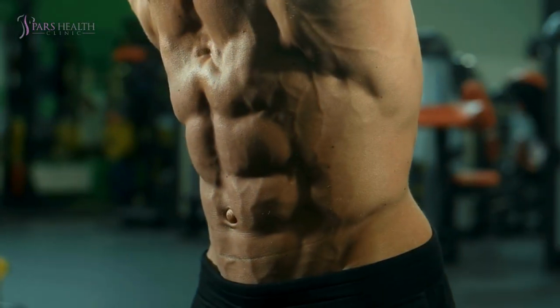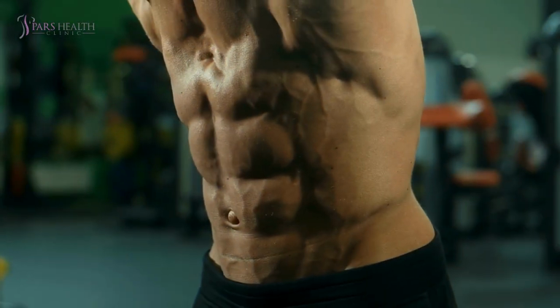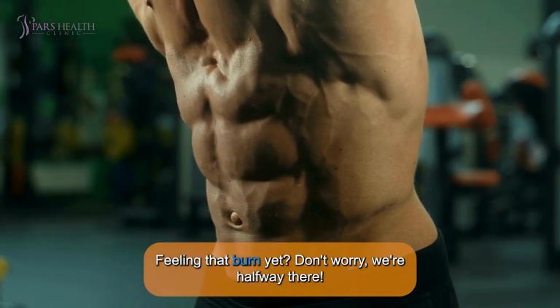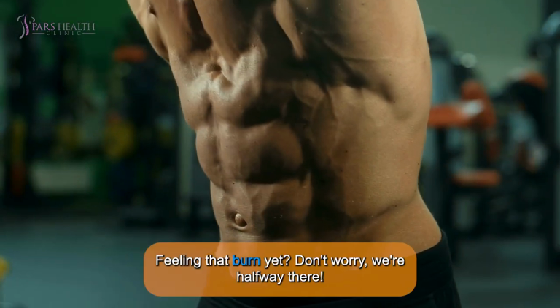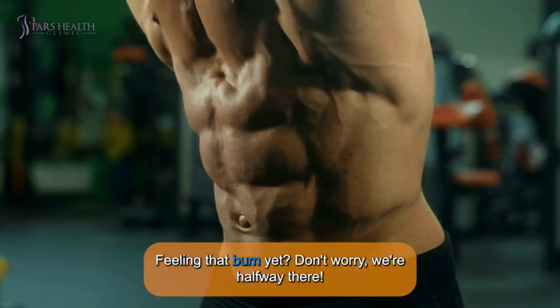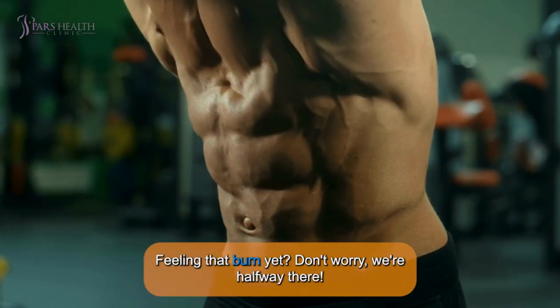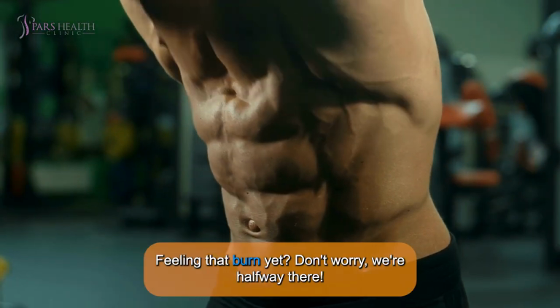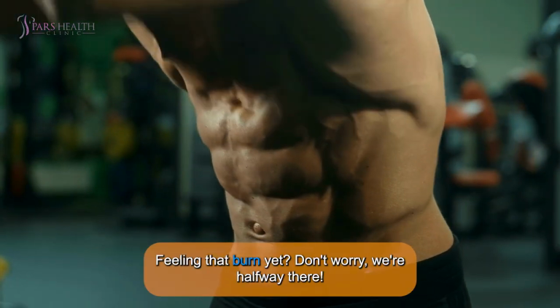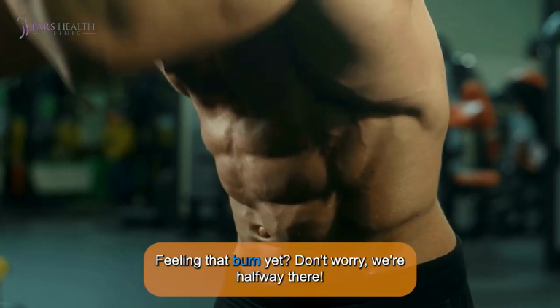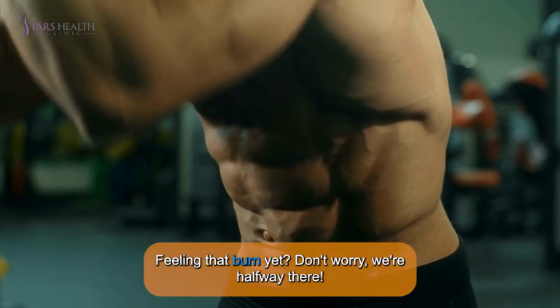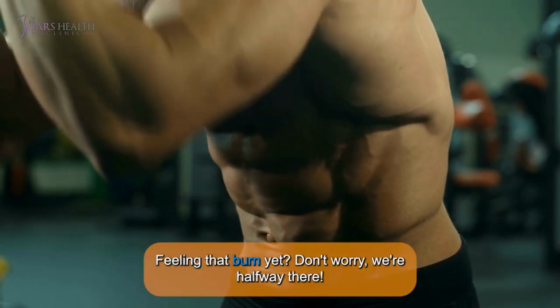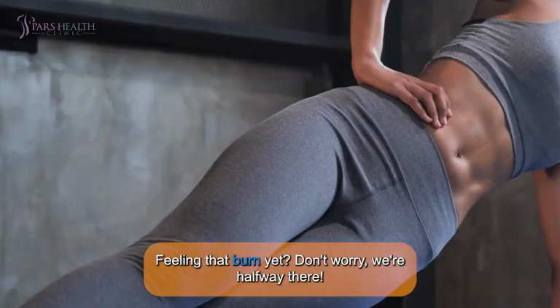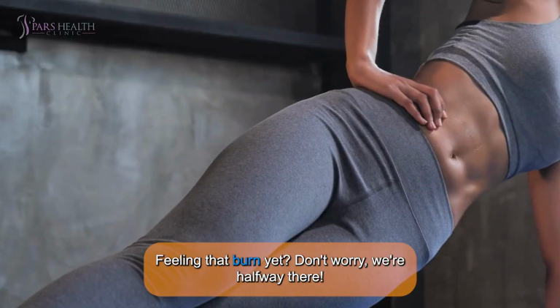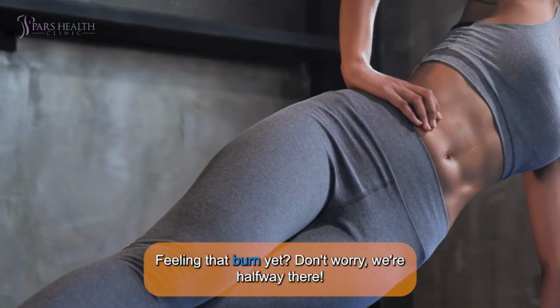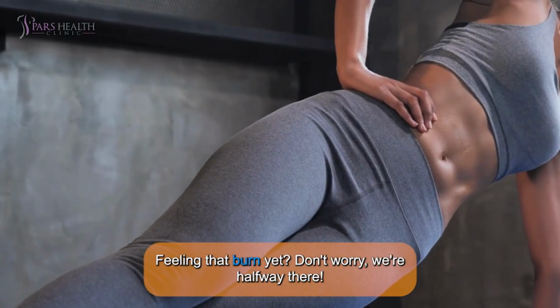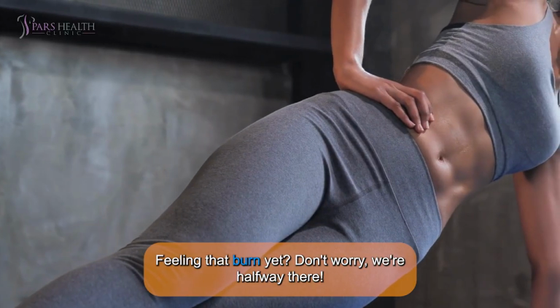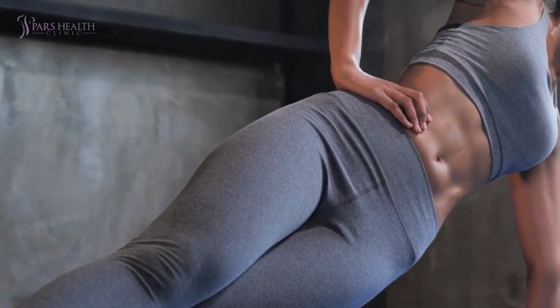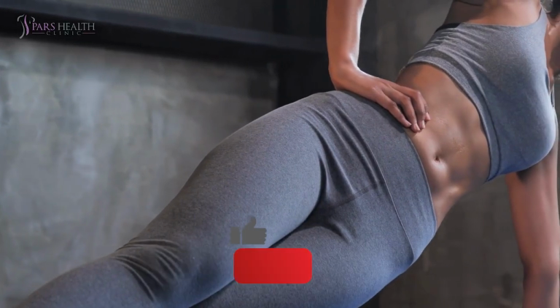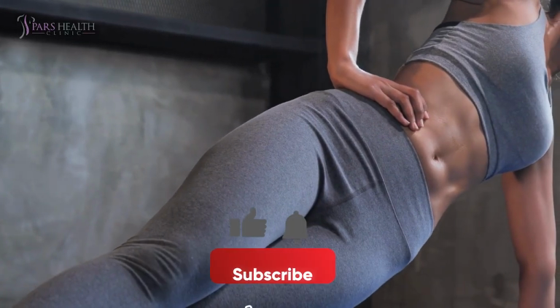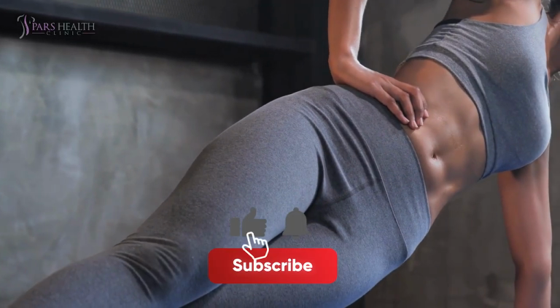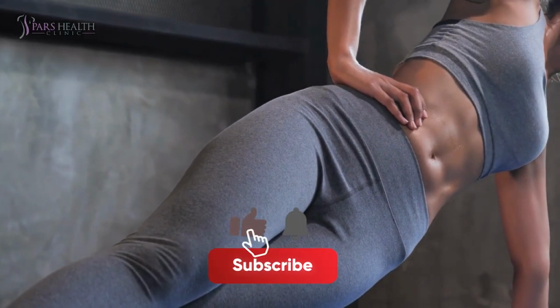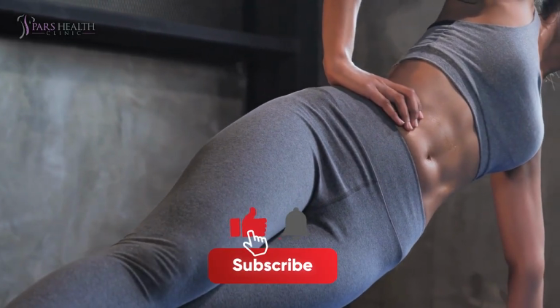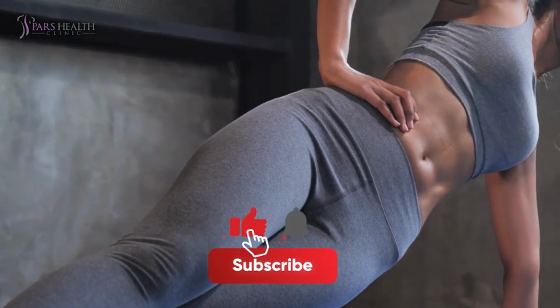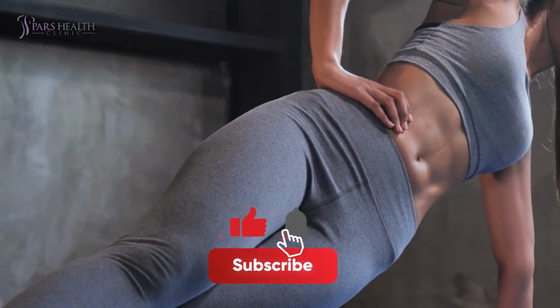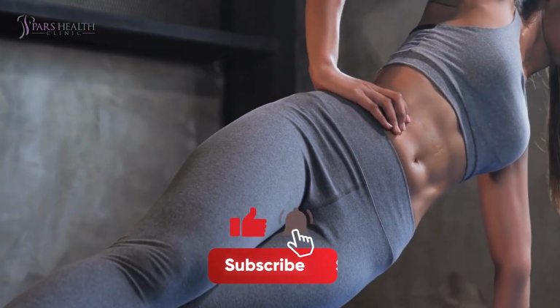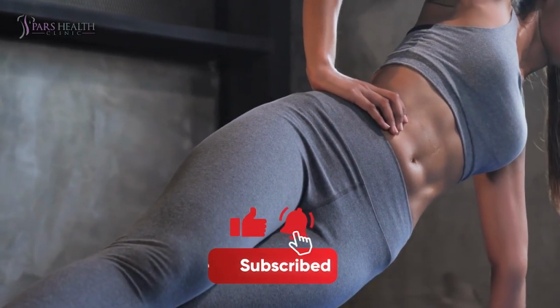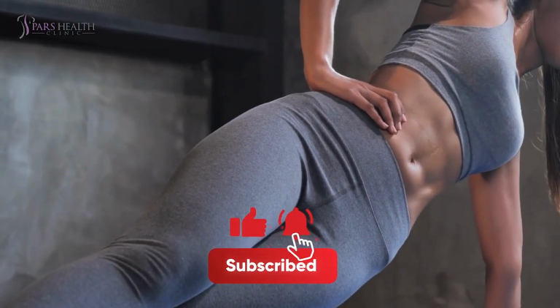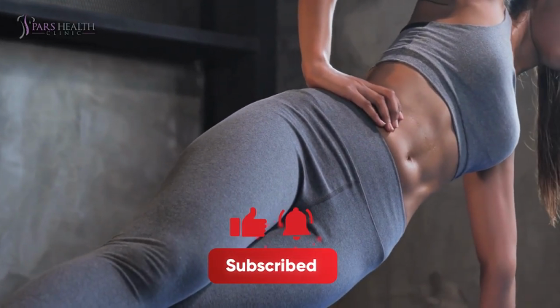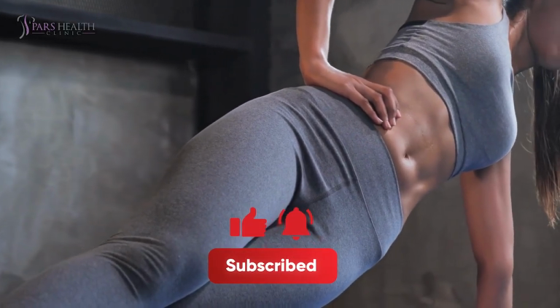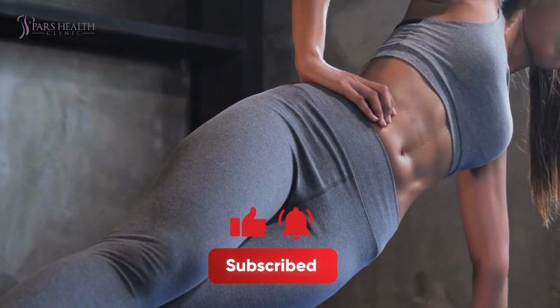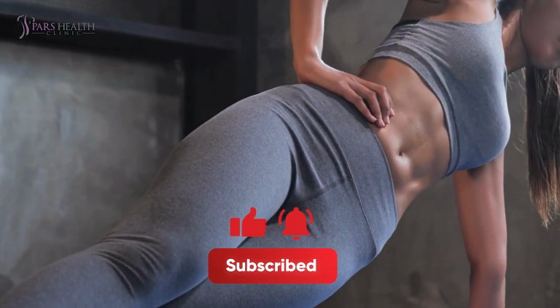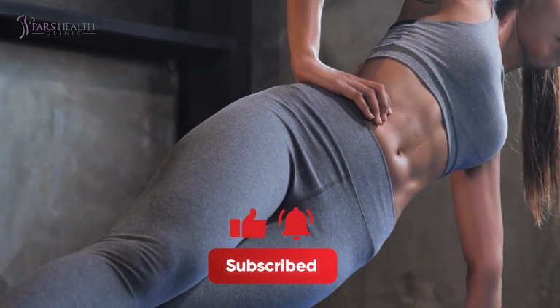Feeling that burn yet? Don't worry, we're halfway there. Remember to like, share, and keep those abs engaged.